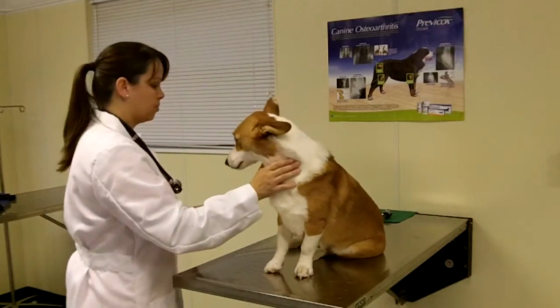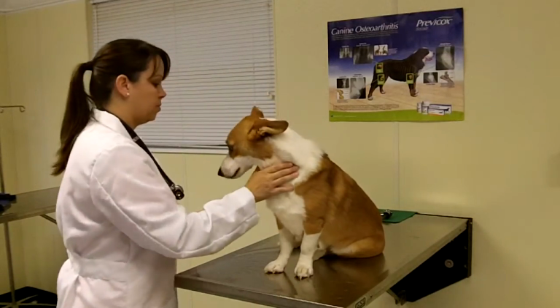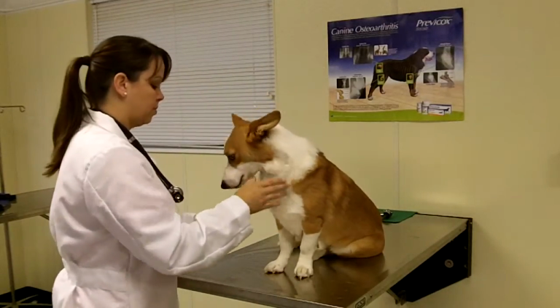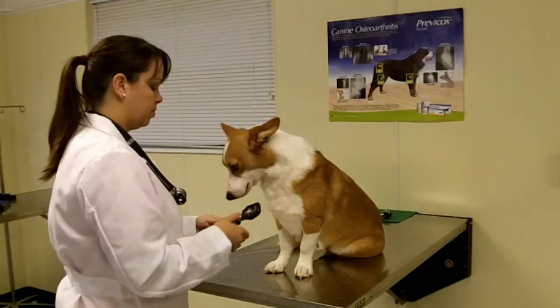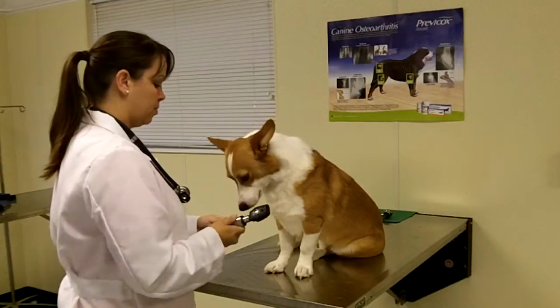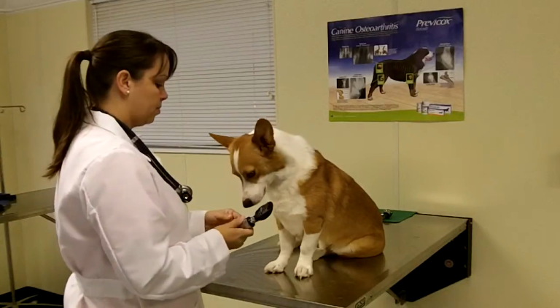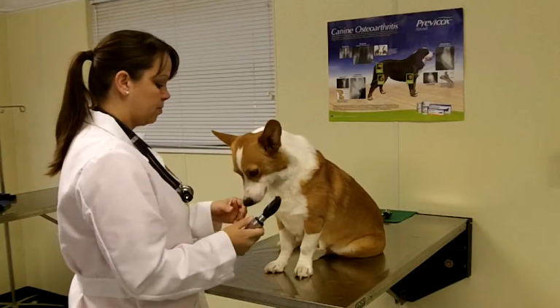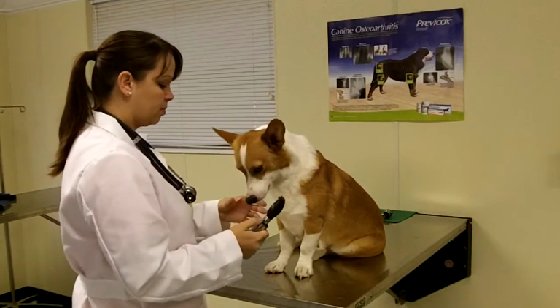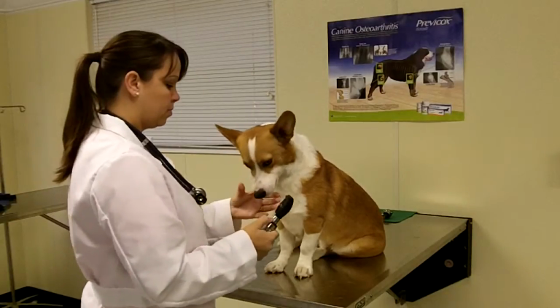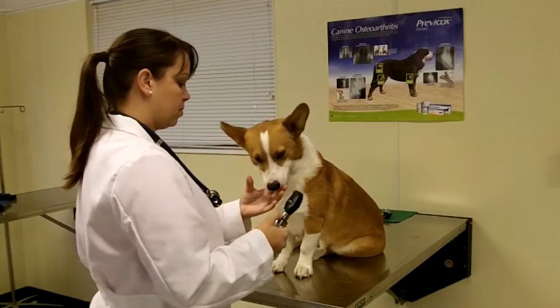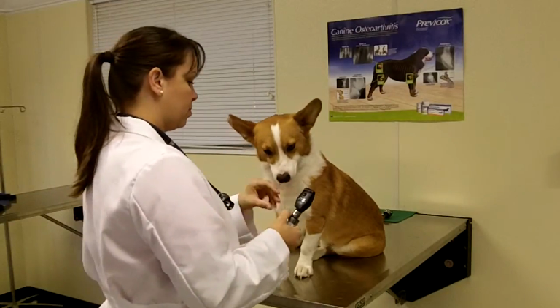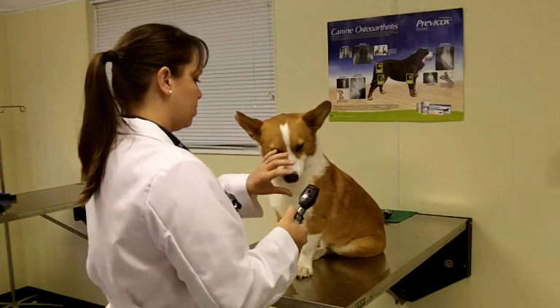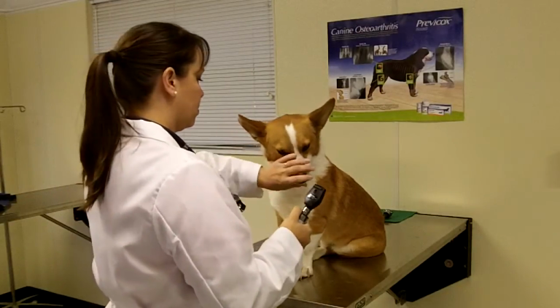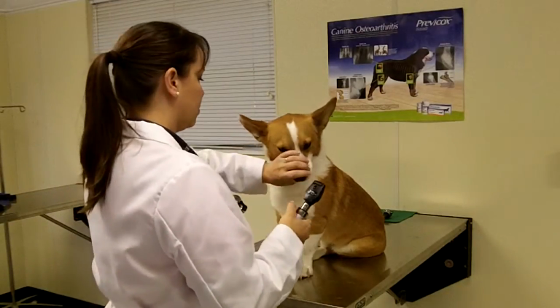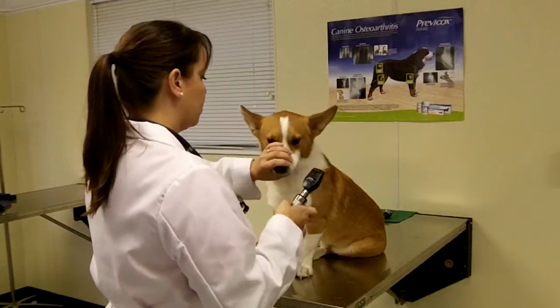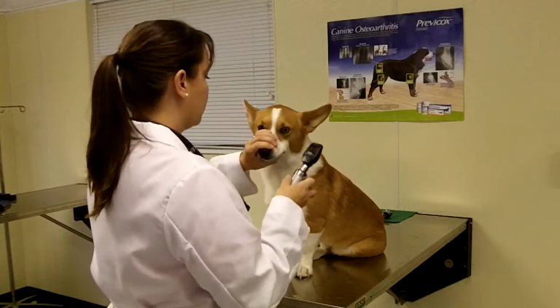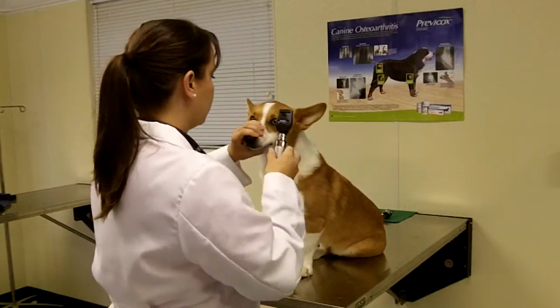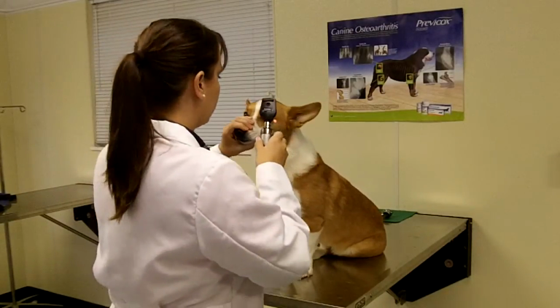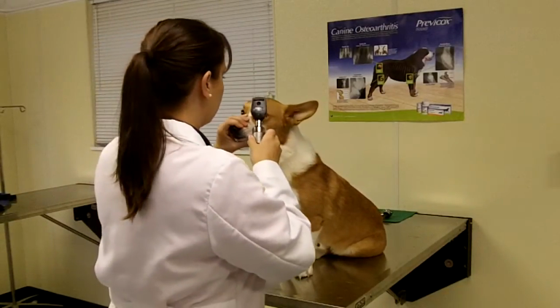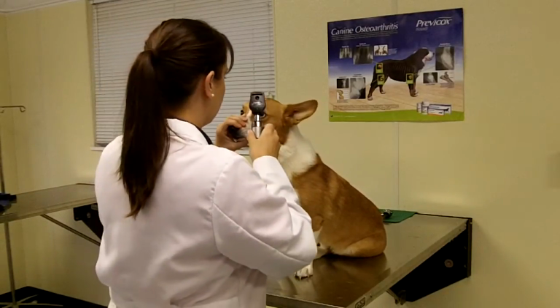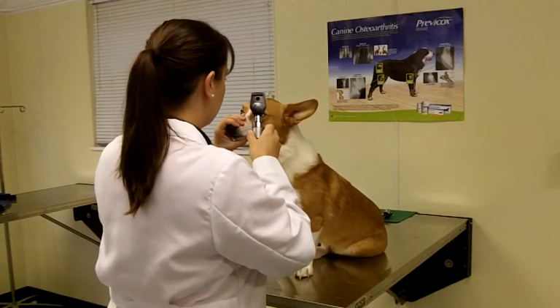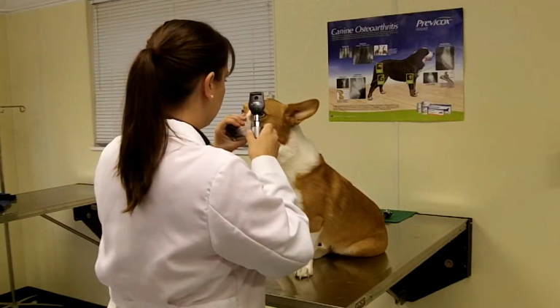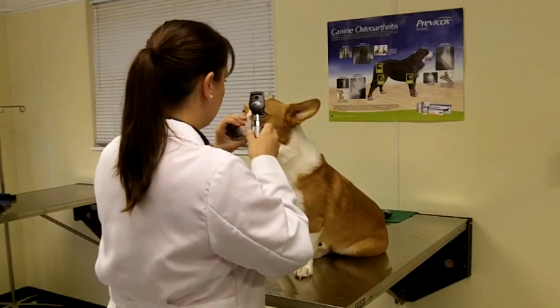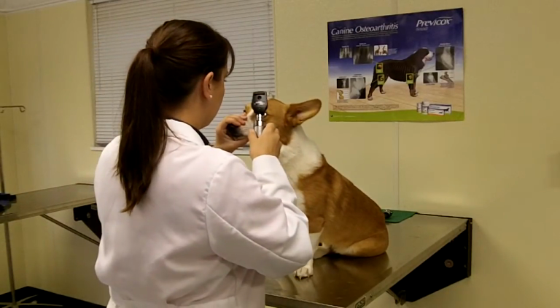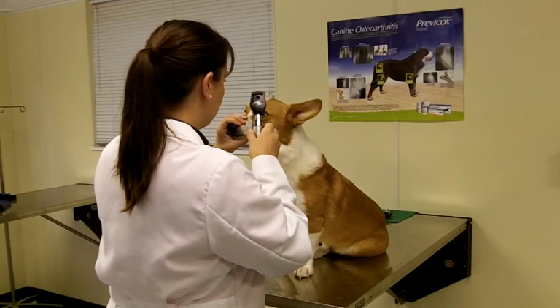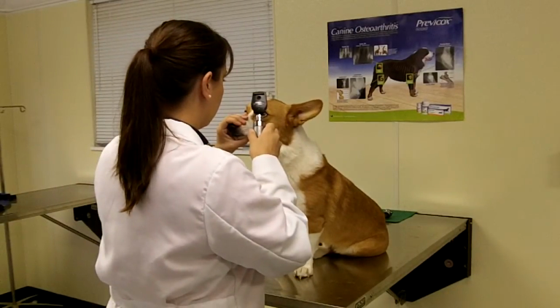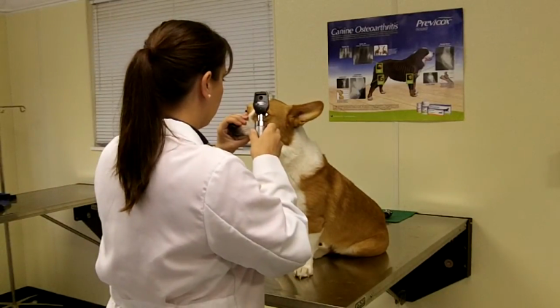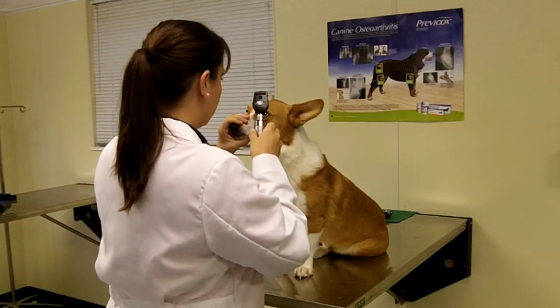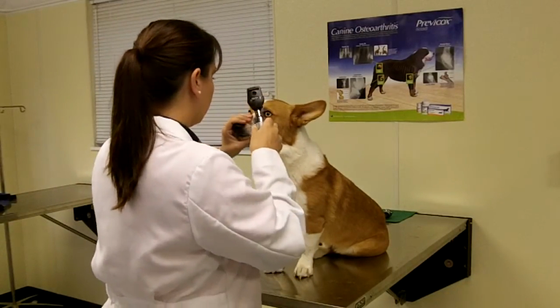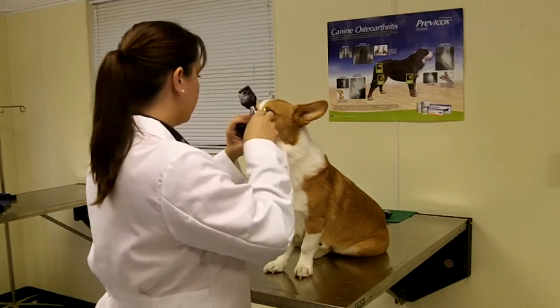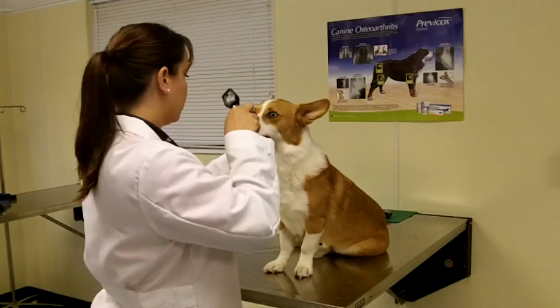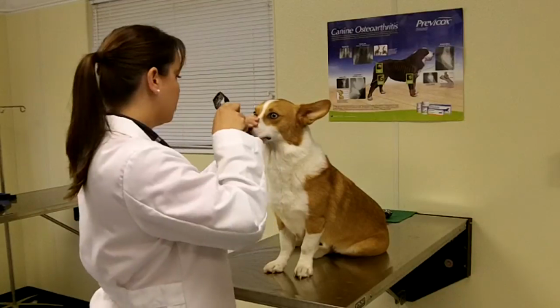The technician examines the patient's eyes next. She is looking for bright, clear eyes and uniform pupils.